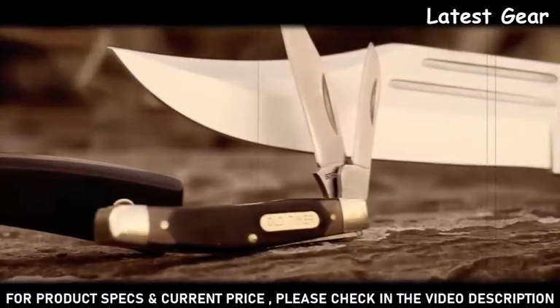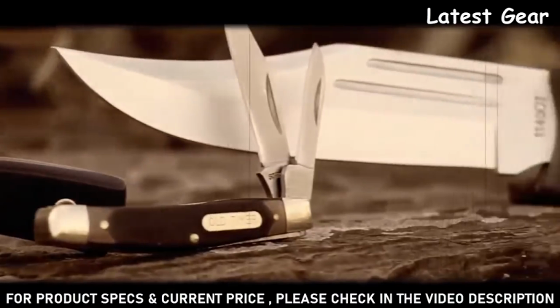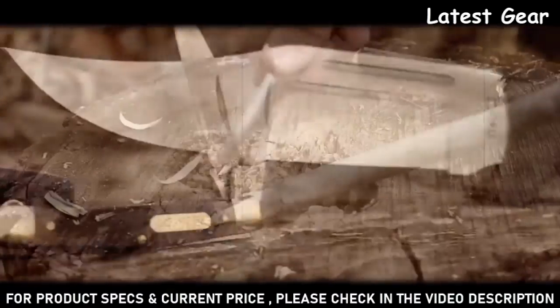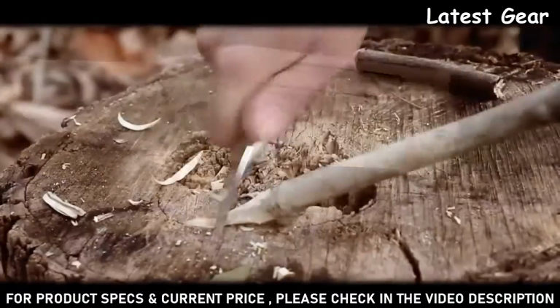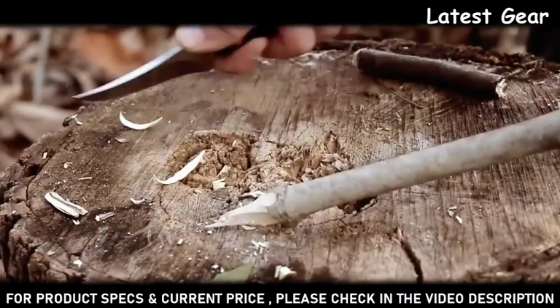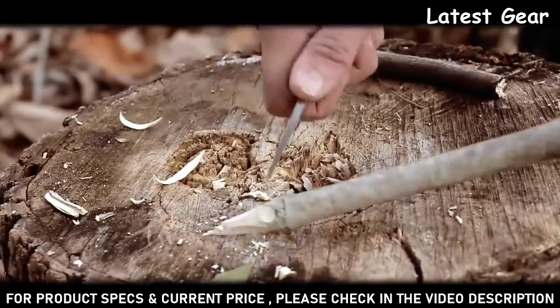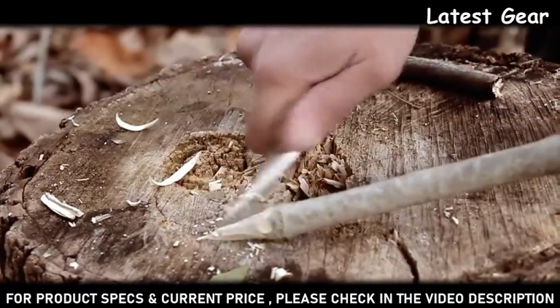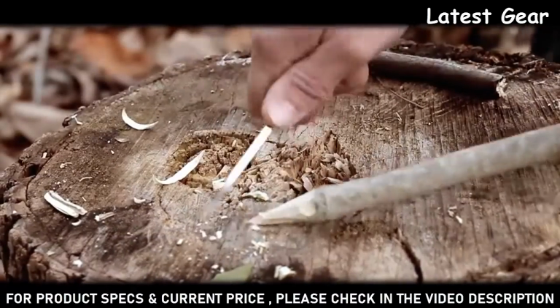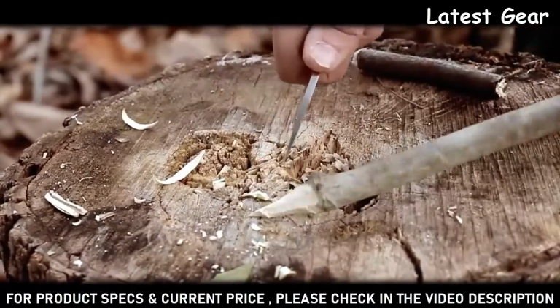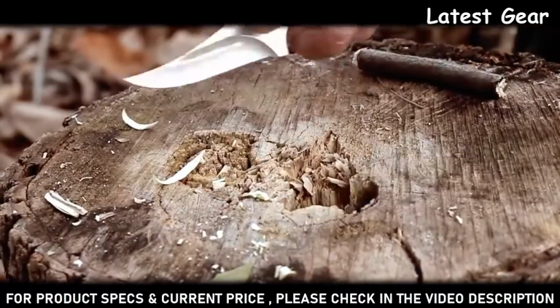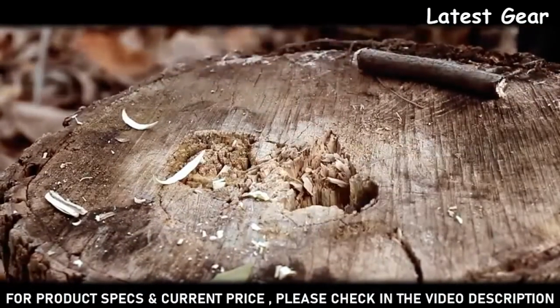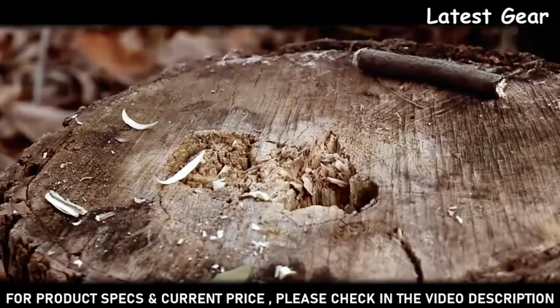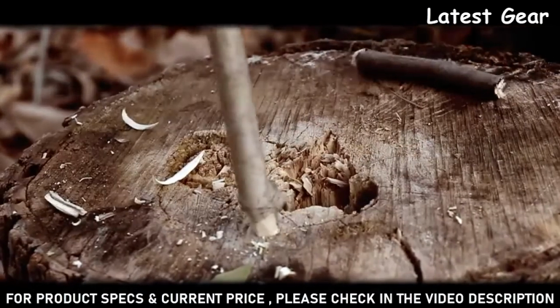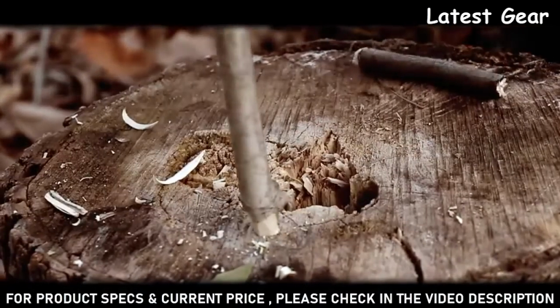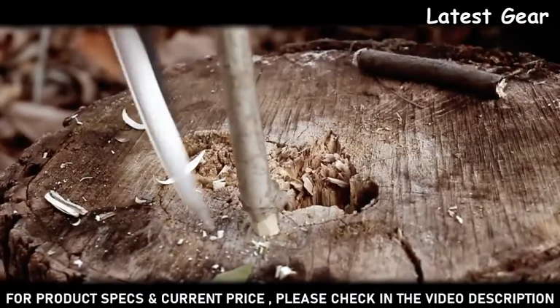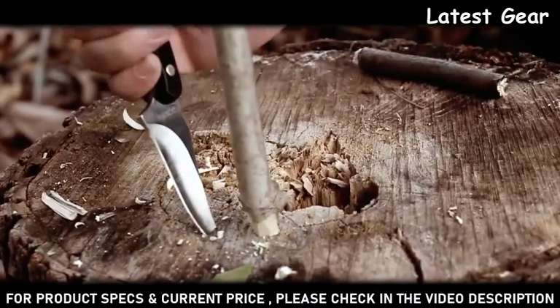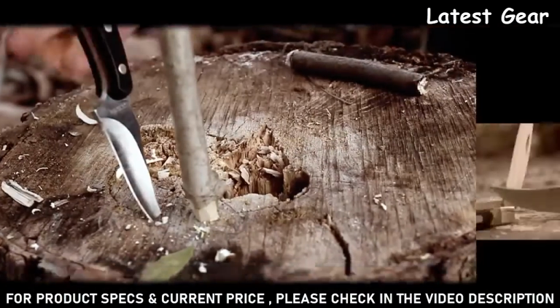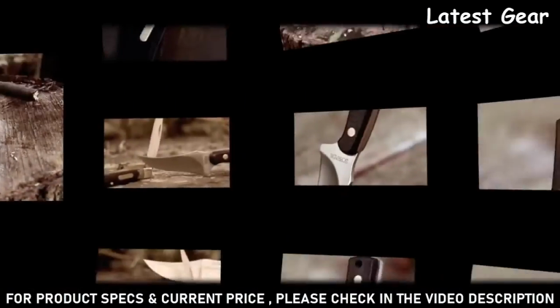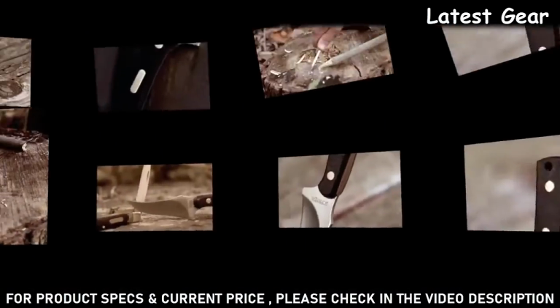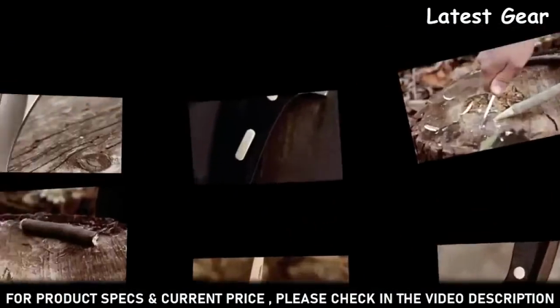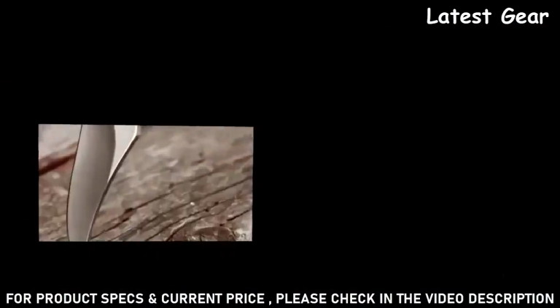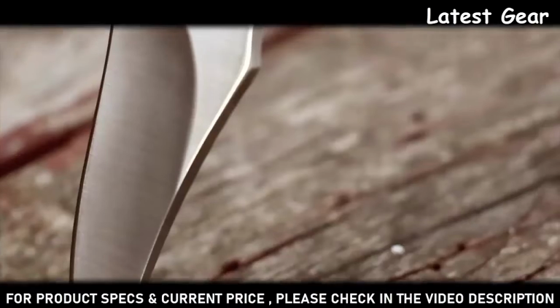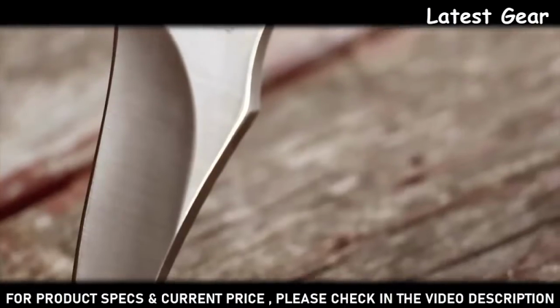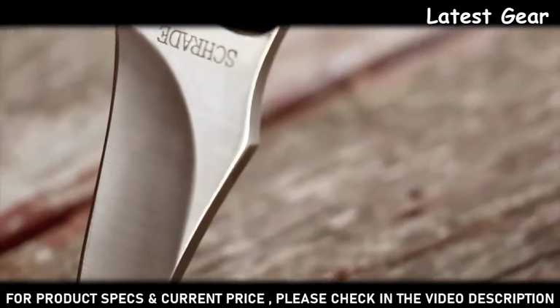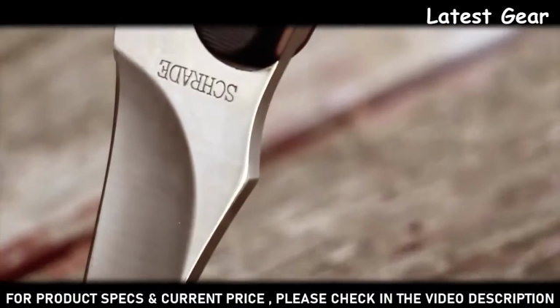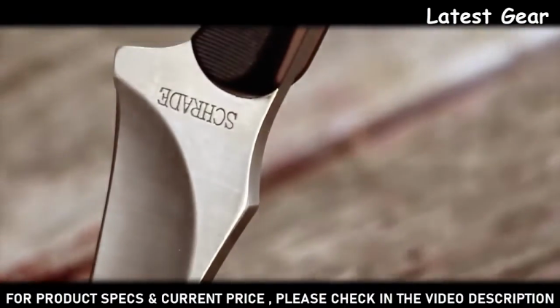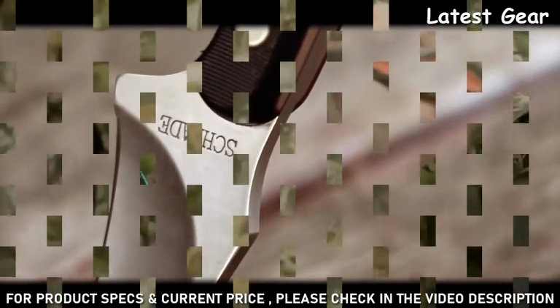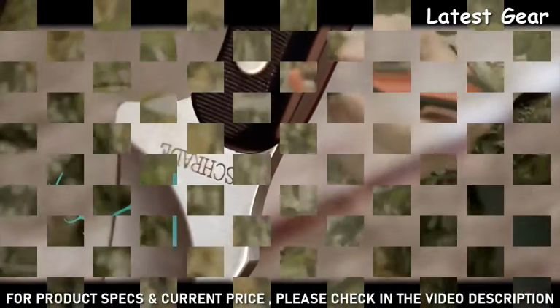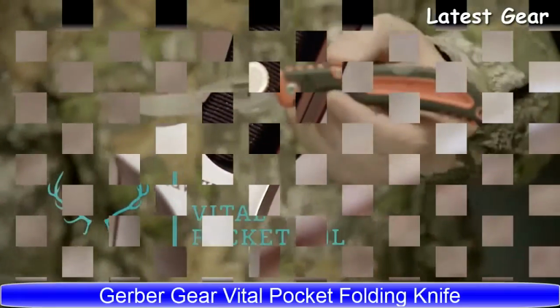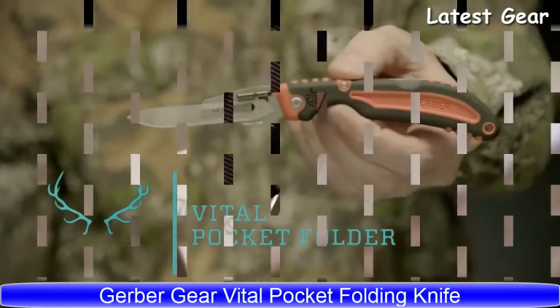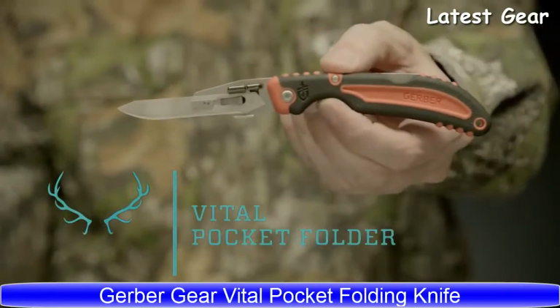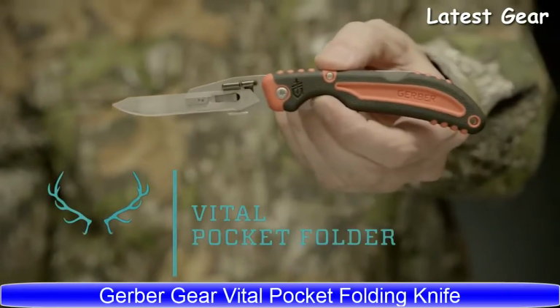The handsome Old-Timer shield calls to mind the proud tradition of the Old-Timer signature collection of knives and tools. Designed to serve you every day, yet built for generations, this is the 152 OT.